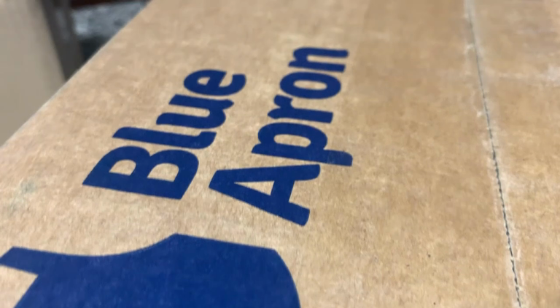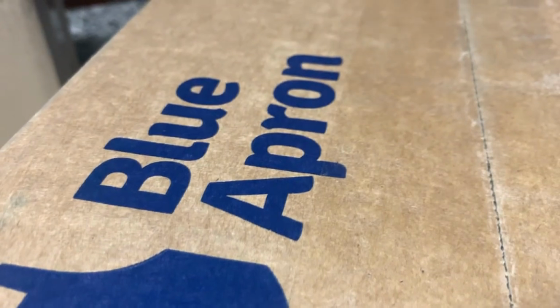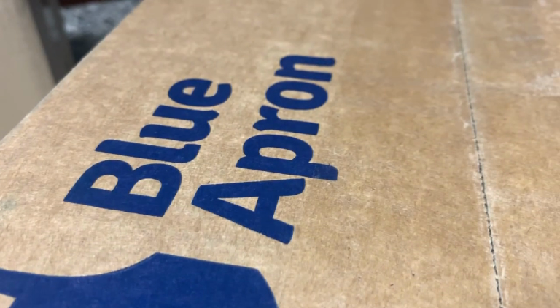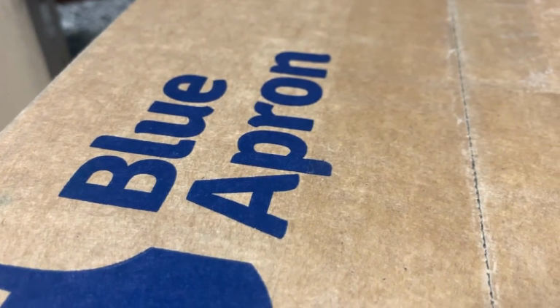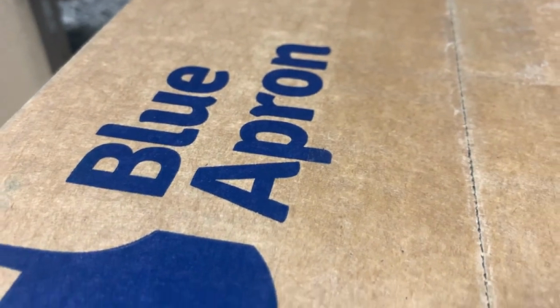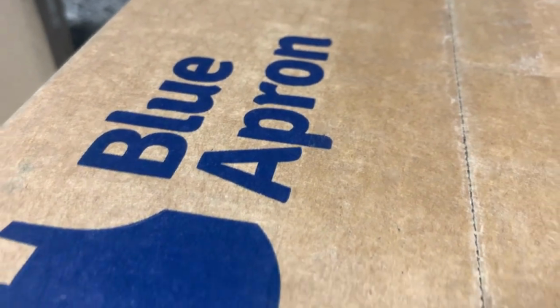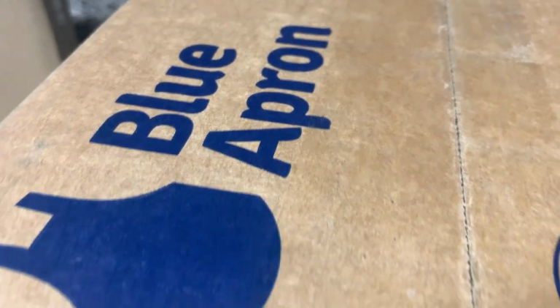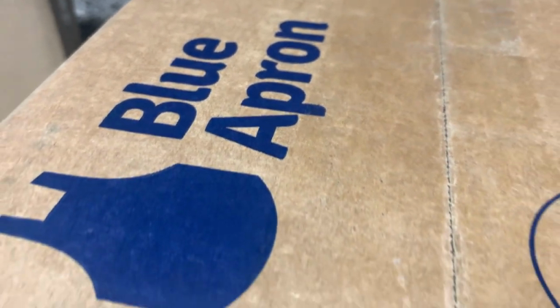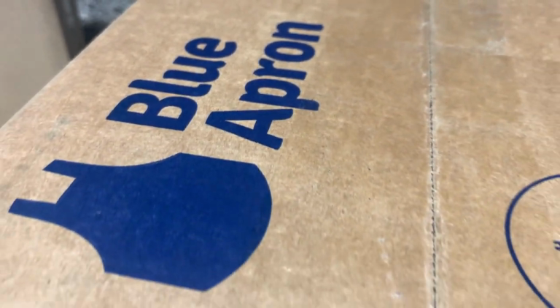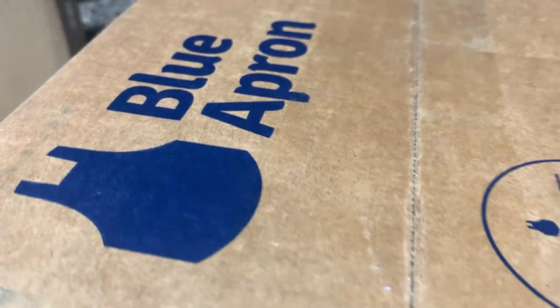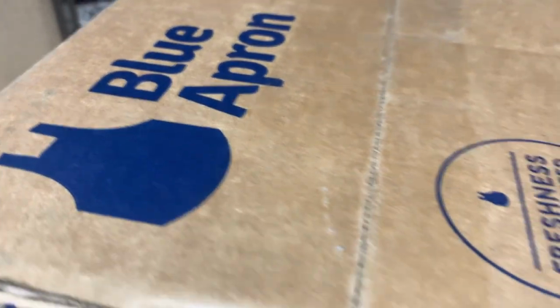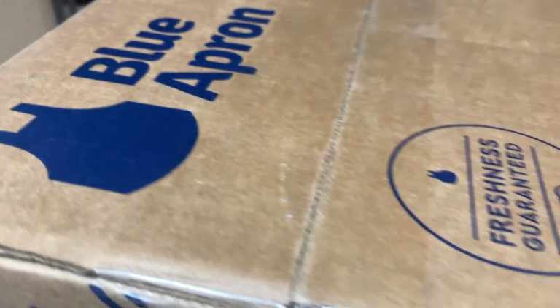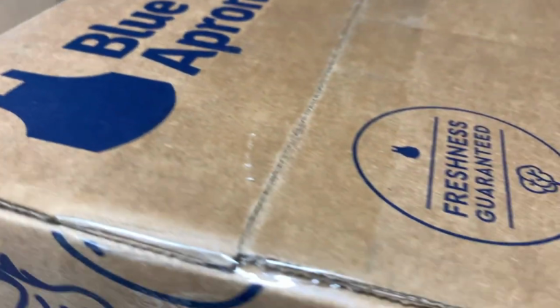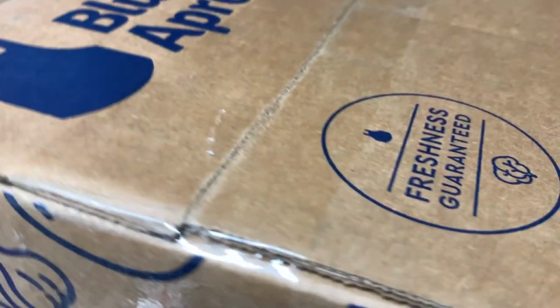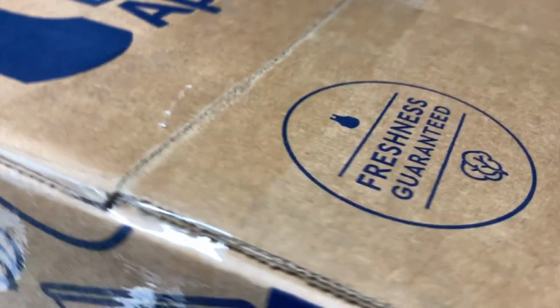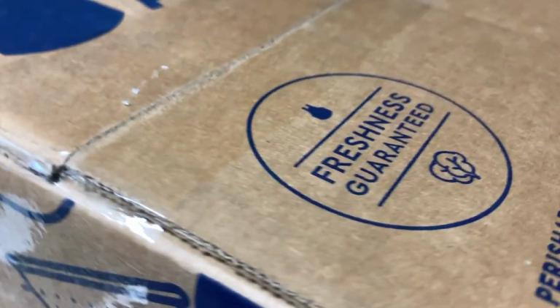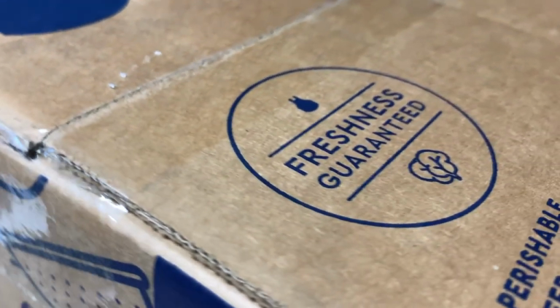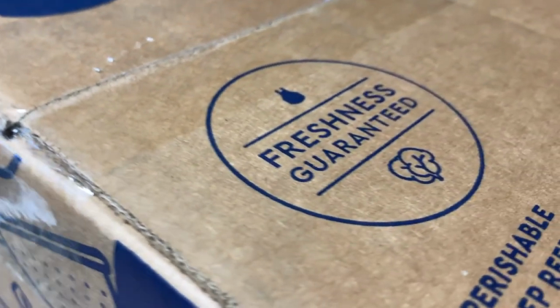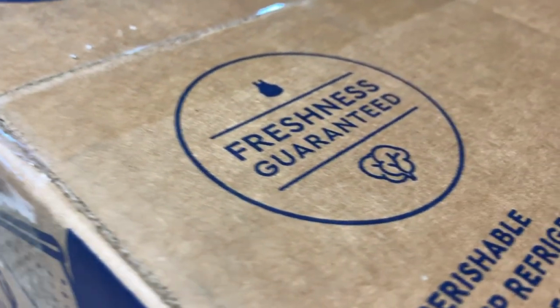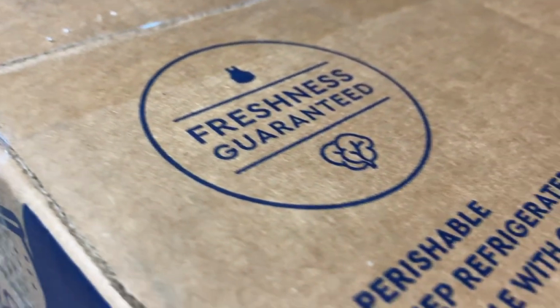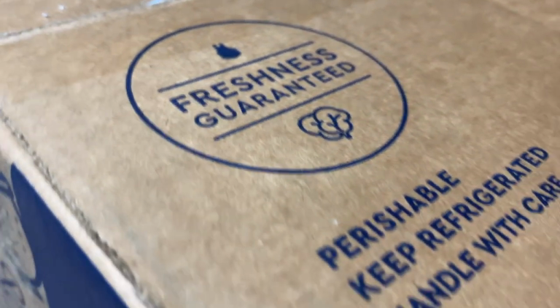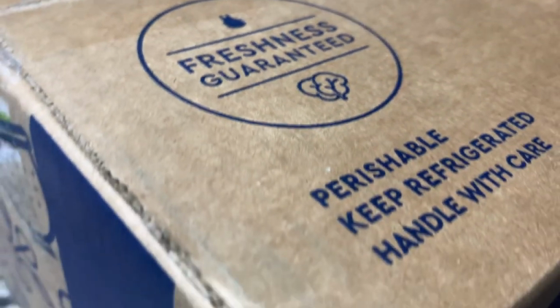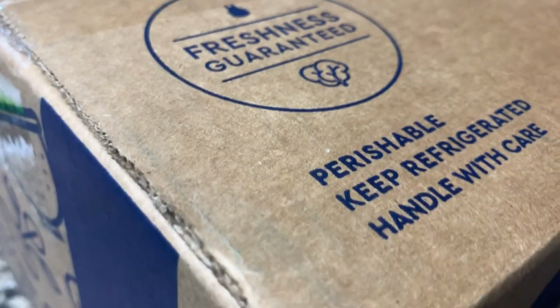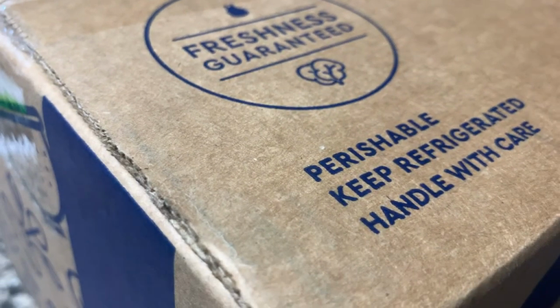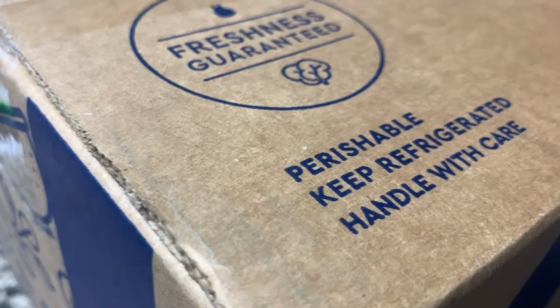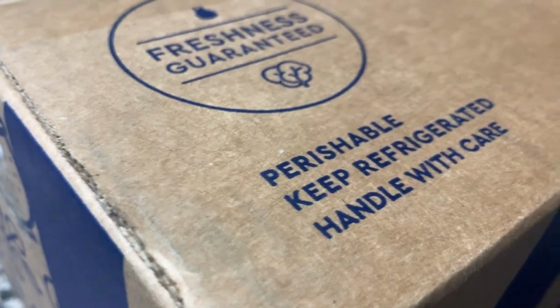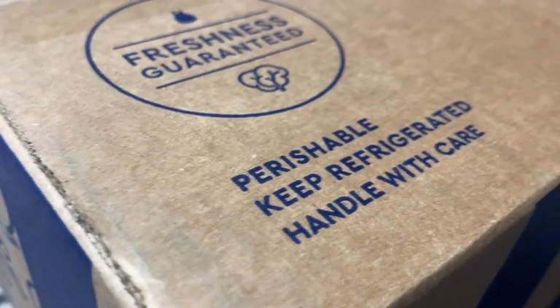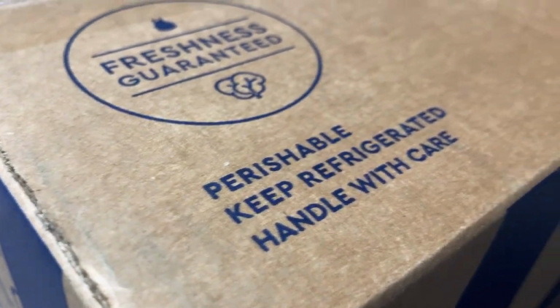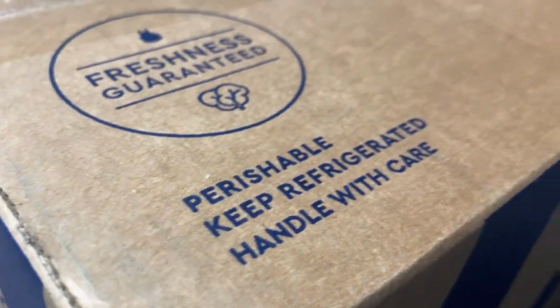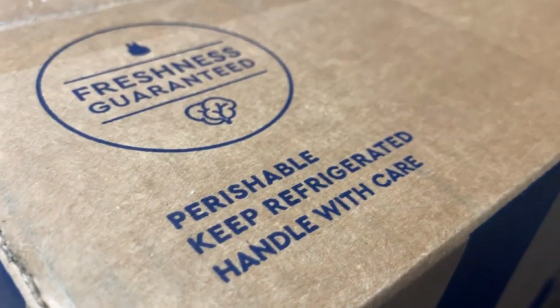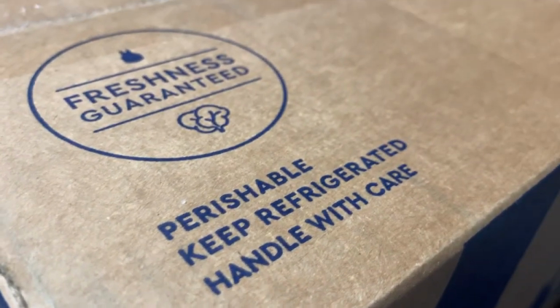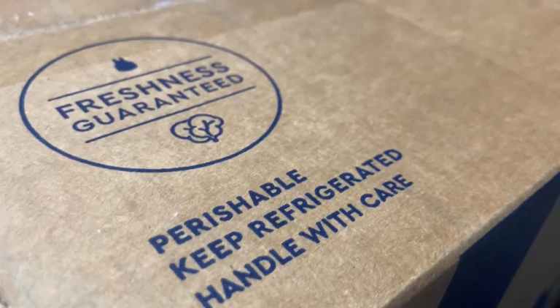Hi guys, today I'm going to be reviewing Blue Apron, and I'm going to tell you how you can try it for free as well.